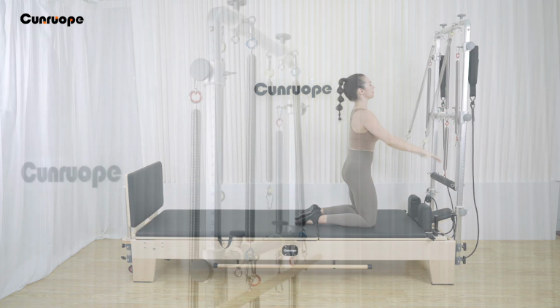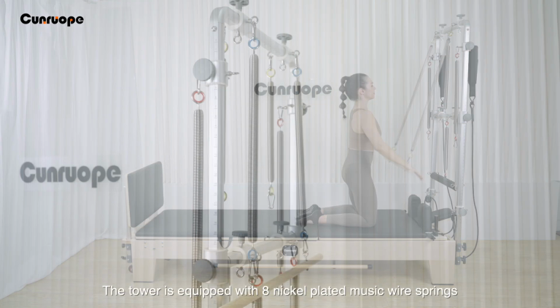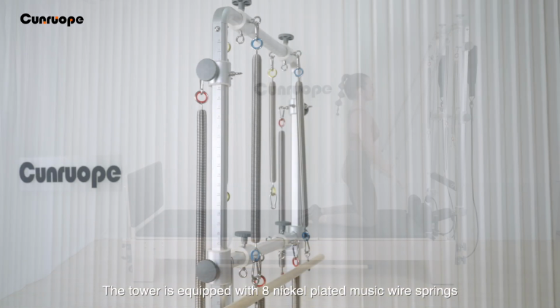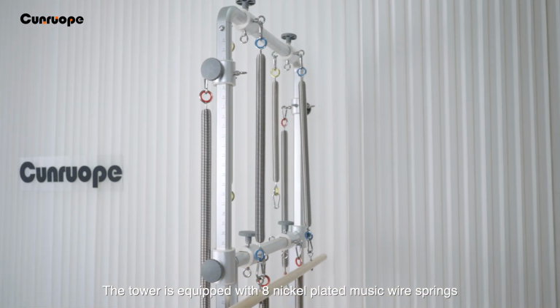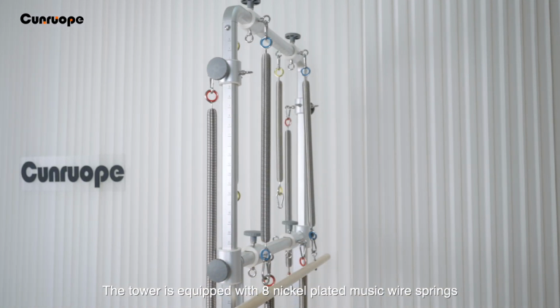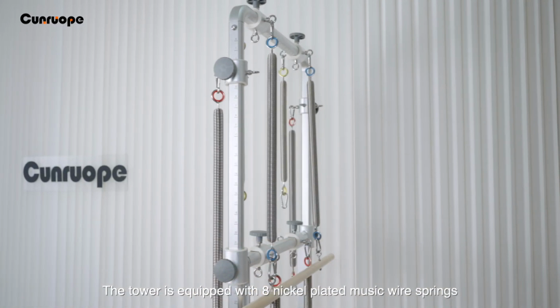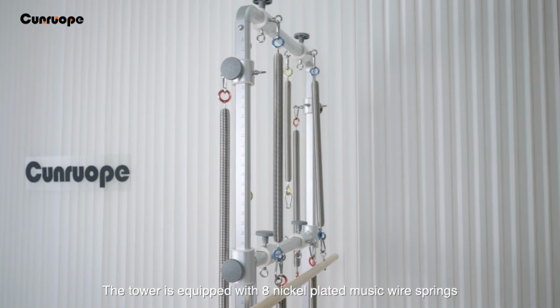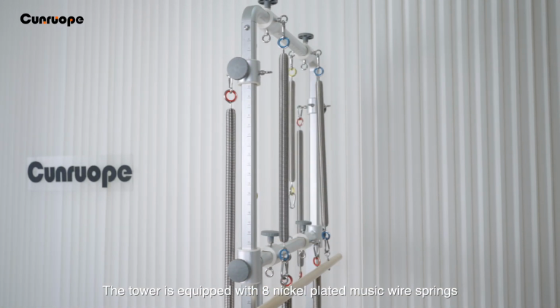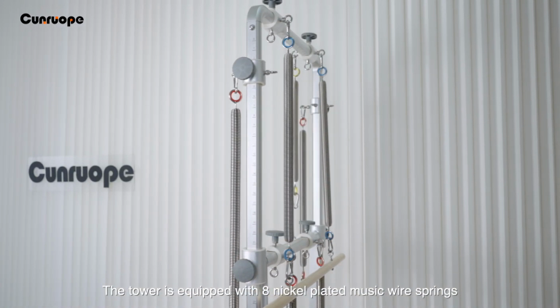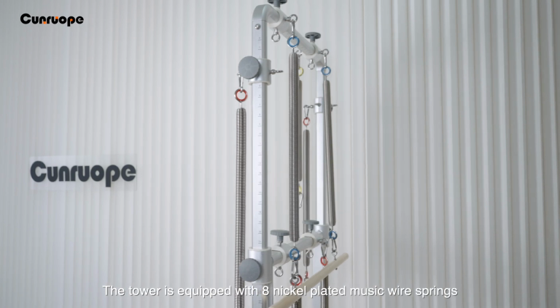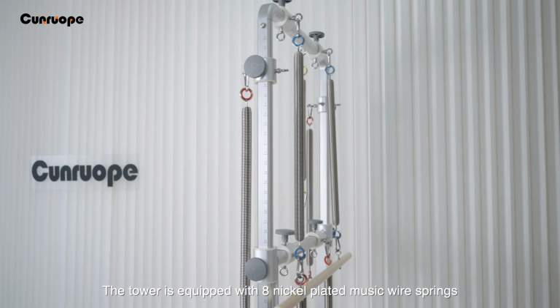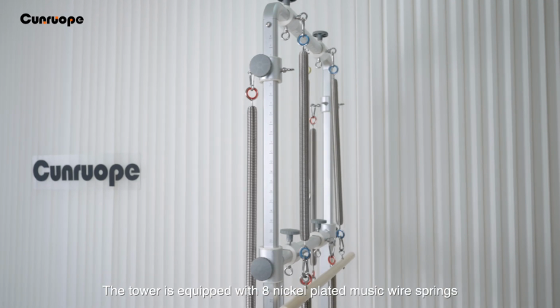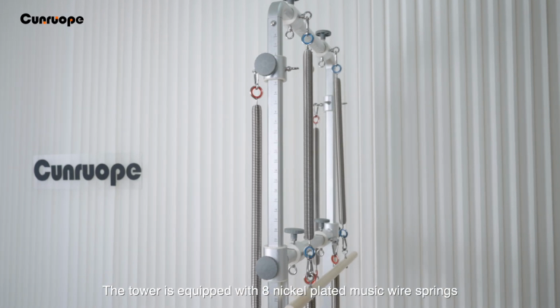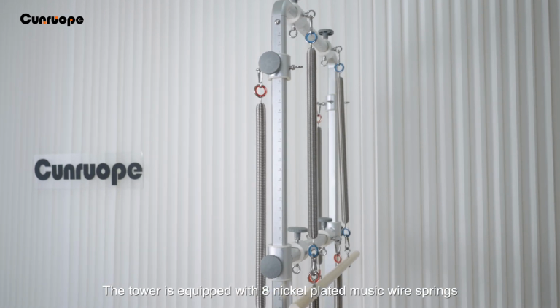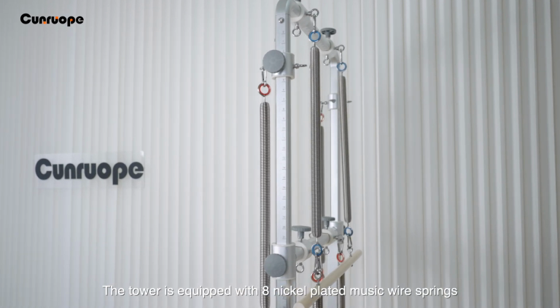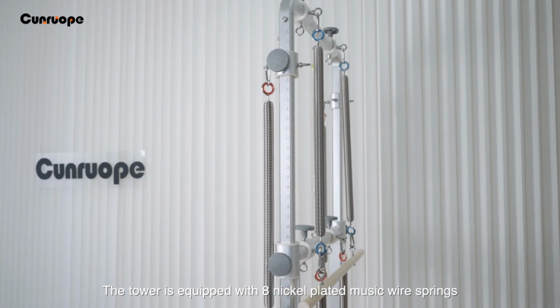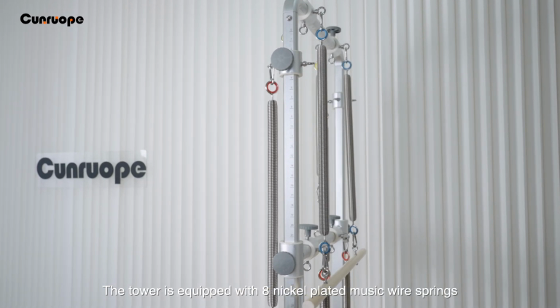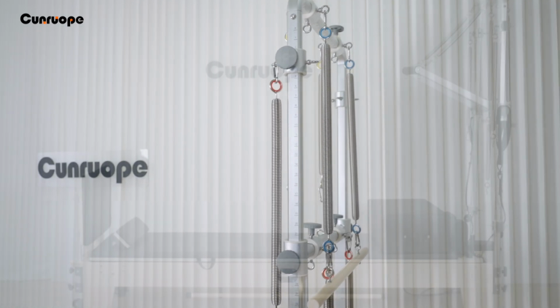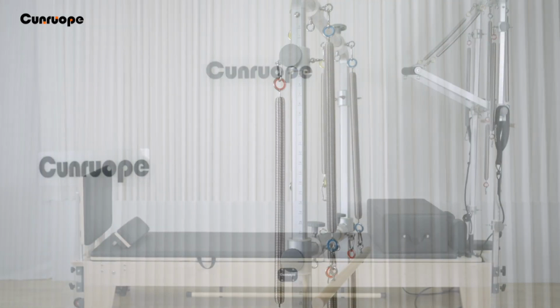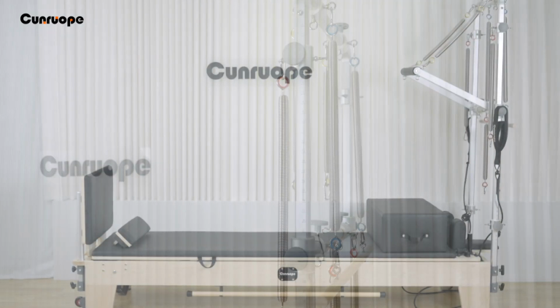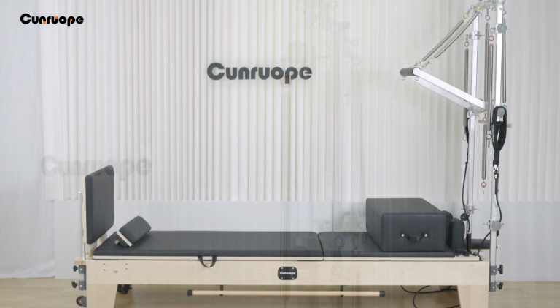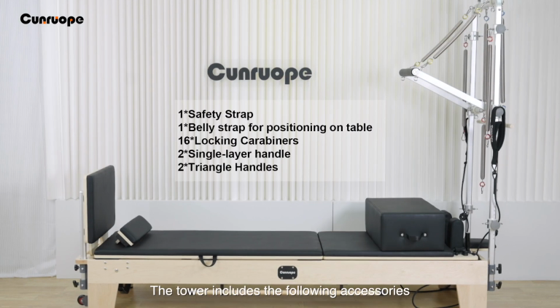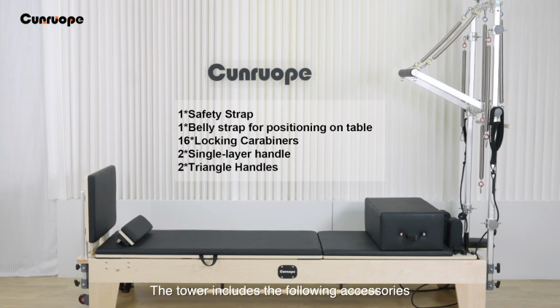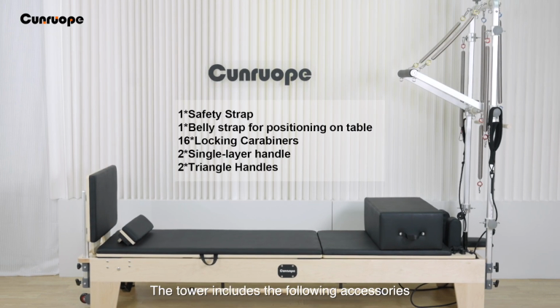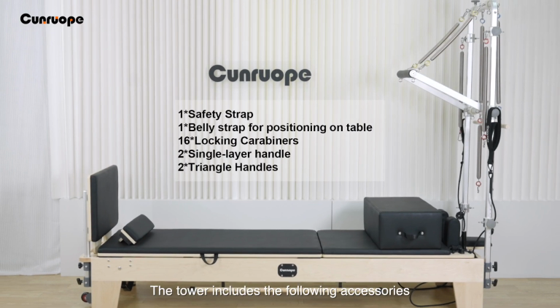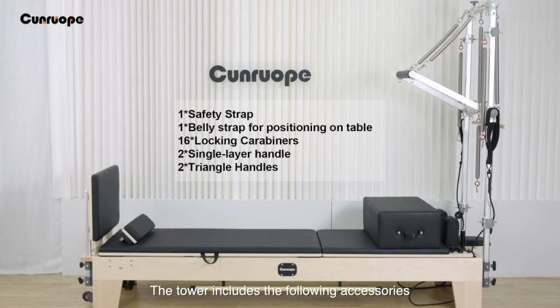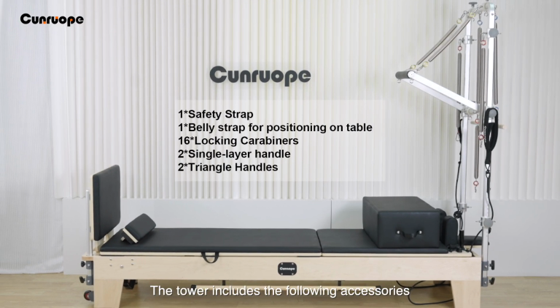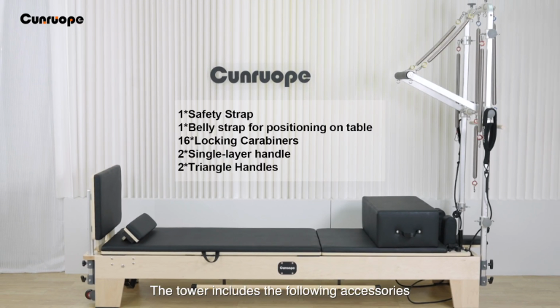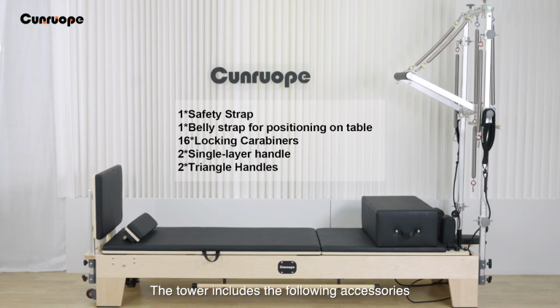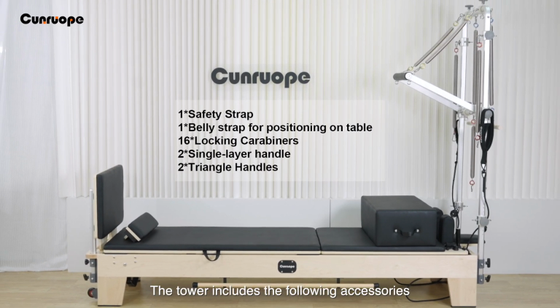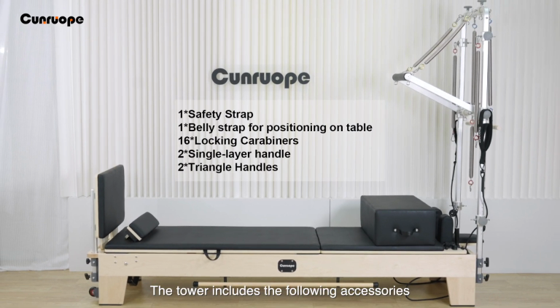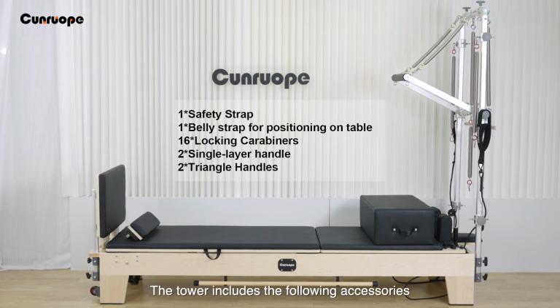The tower is equipped with eight nickel-plated music wire springs. The tower includes the following accessories.